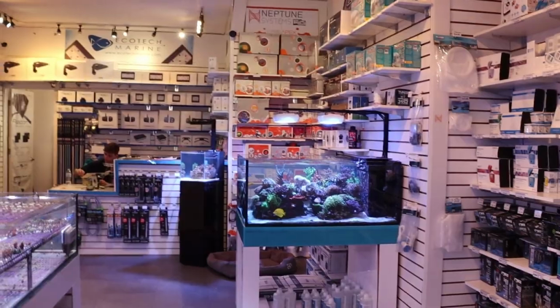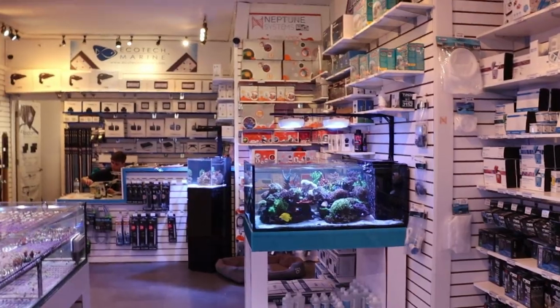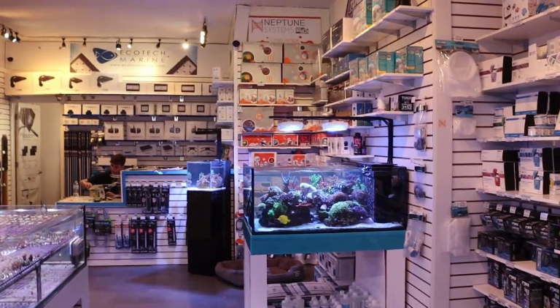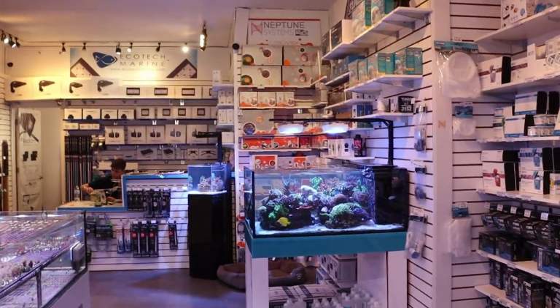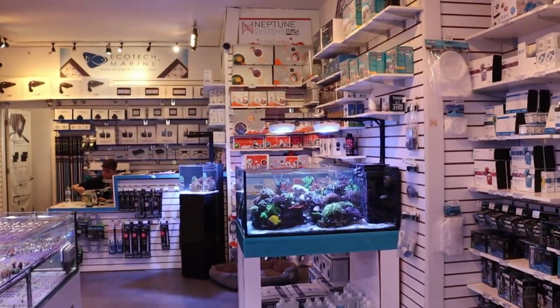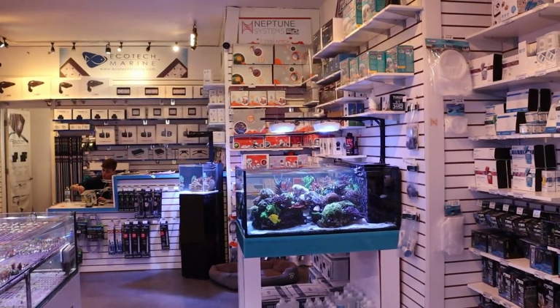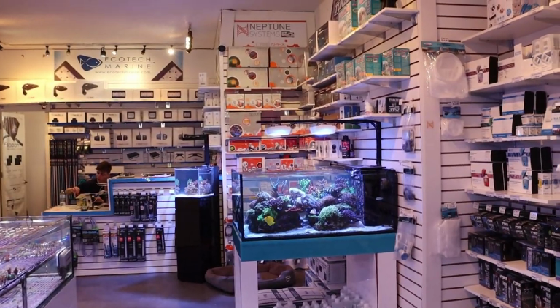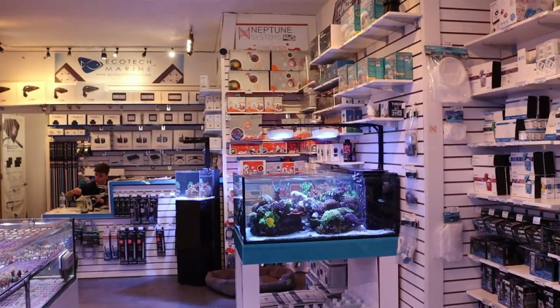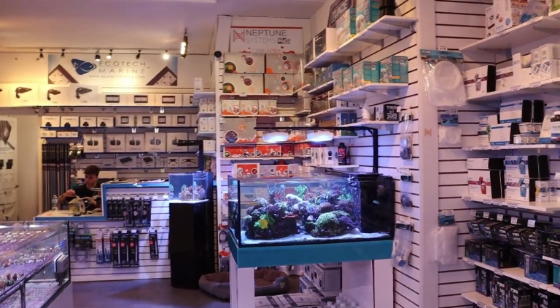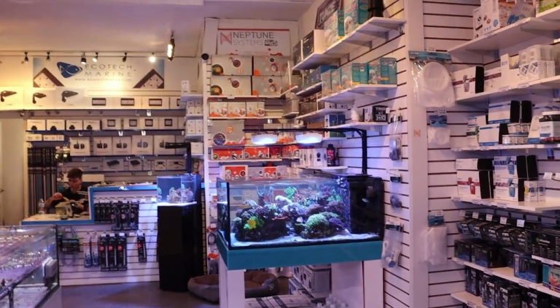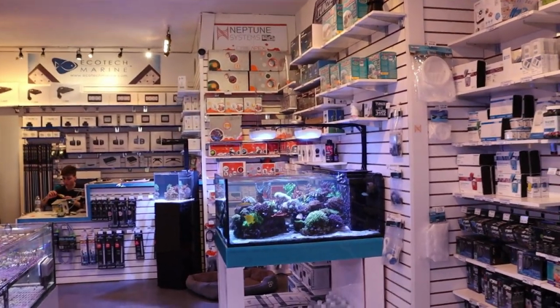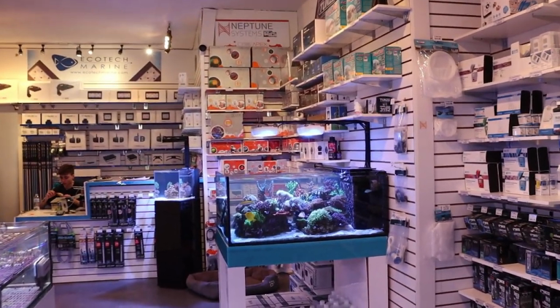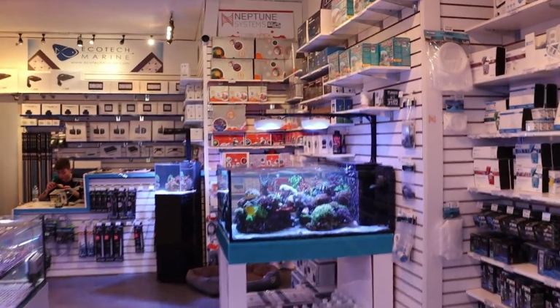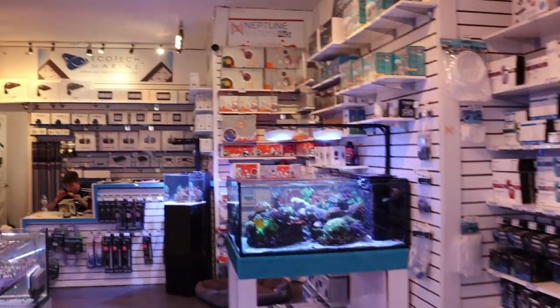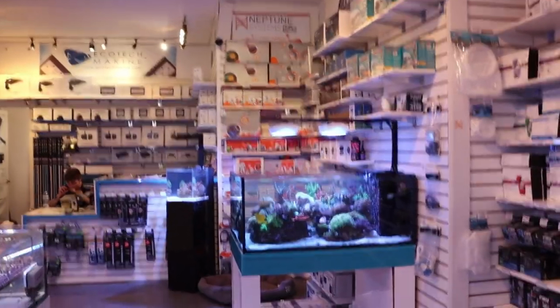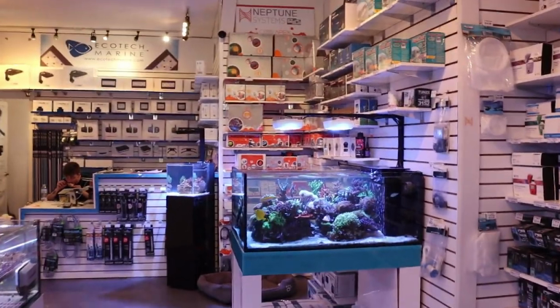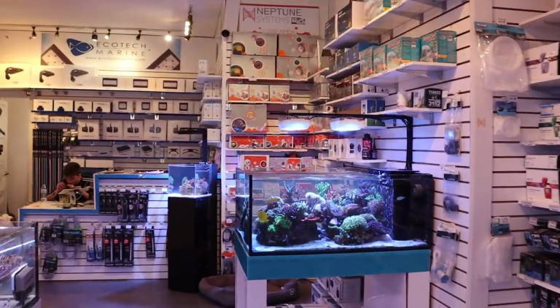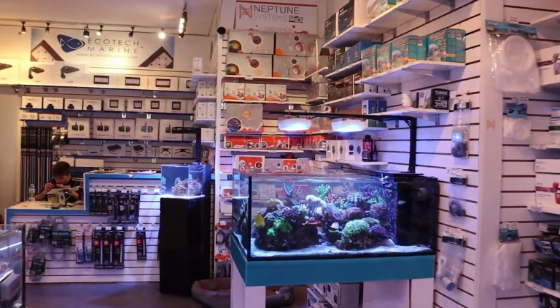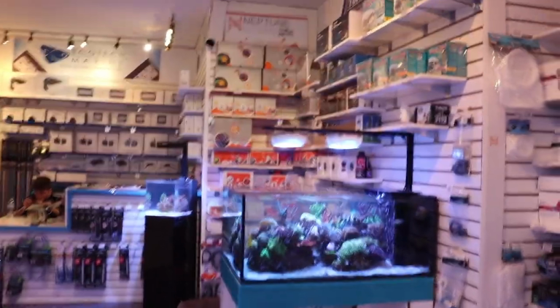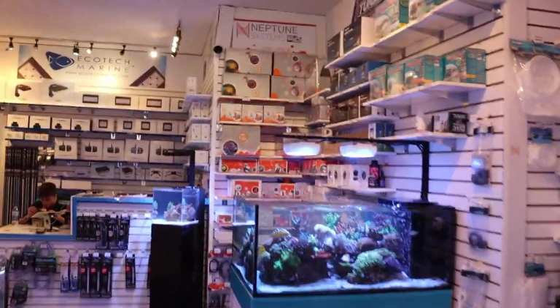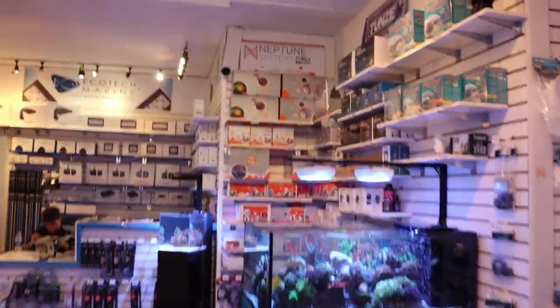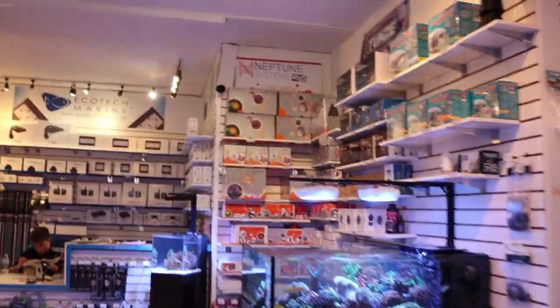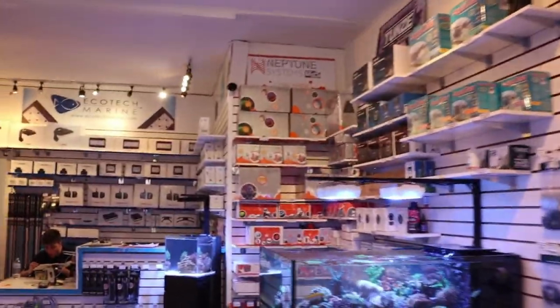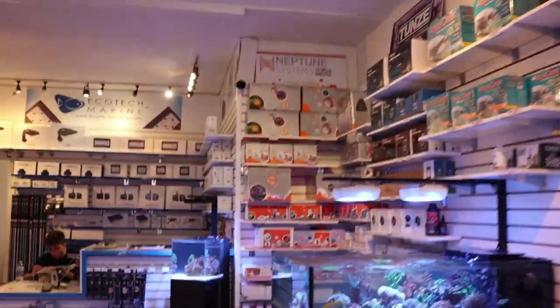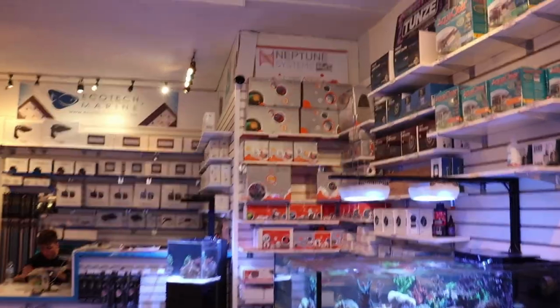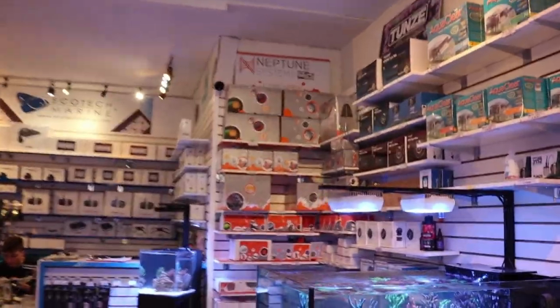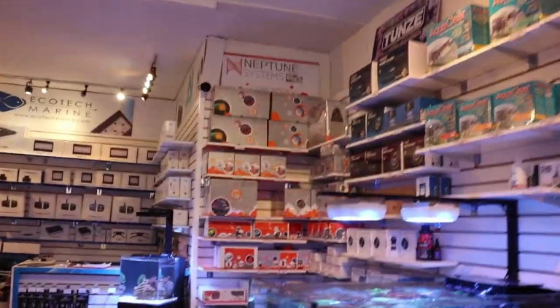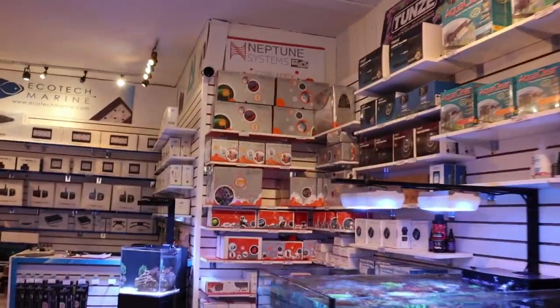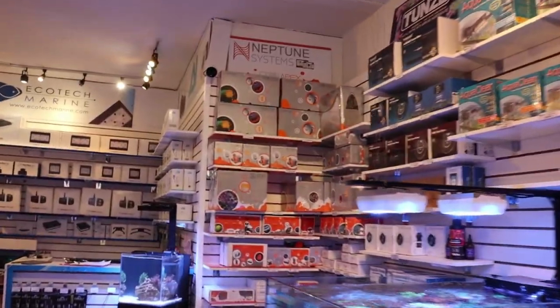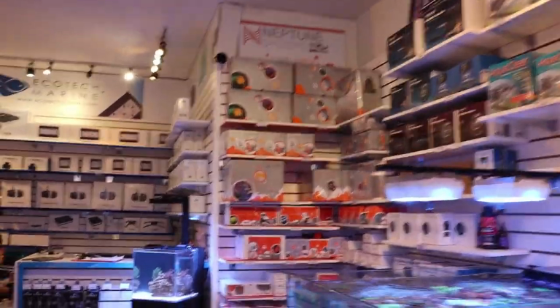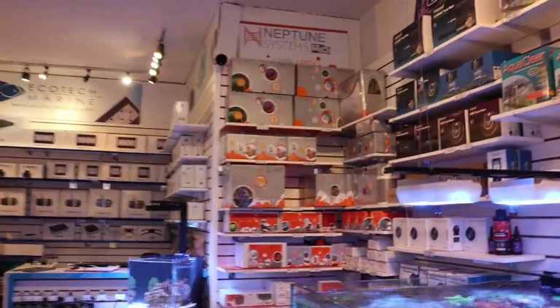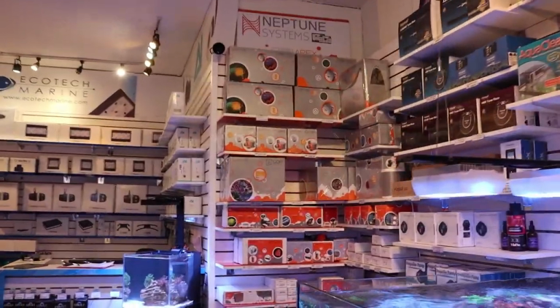What's going on? My reefing fans, Marc here, FragboxTV, and I'm going to start a video series on the Neptune Apex system.